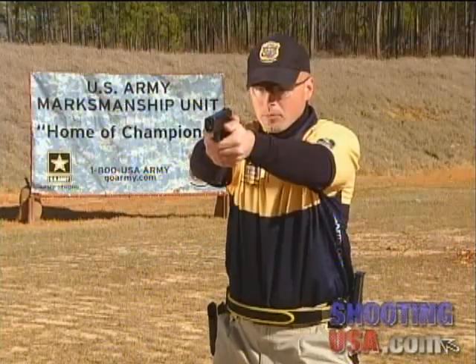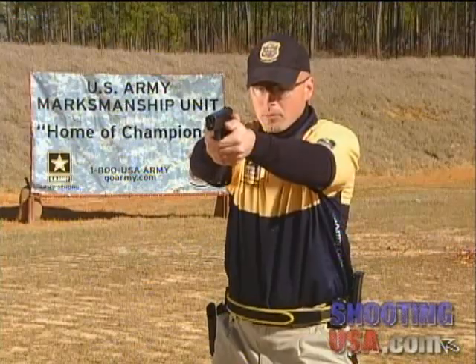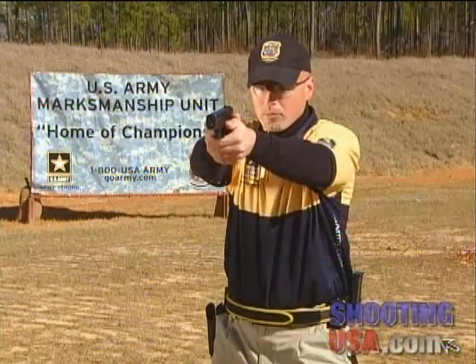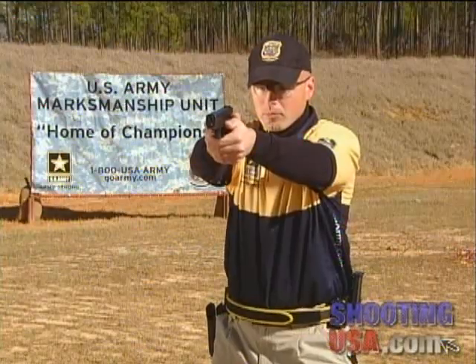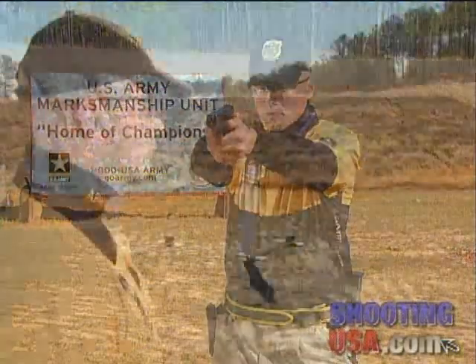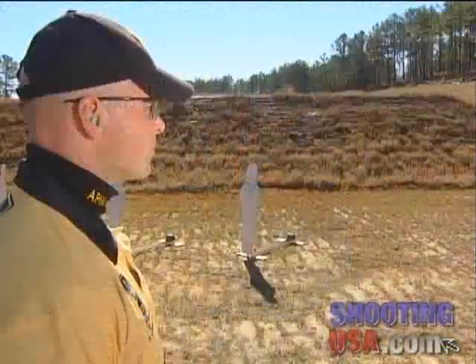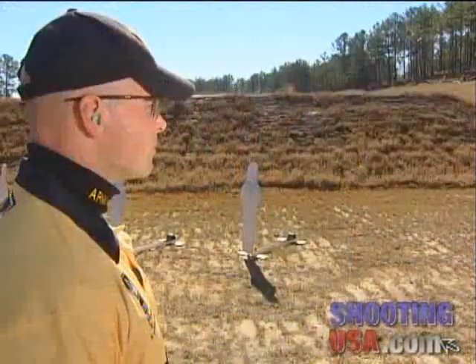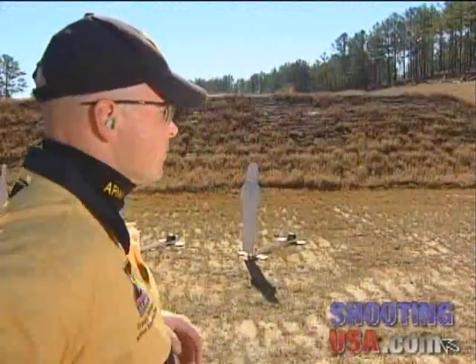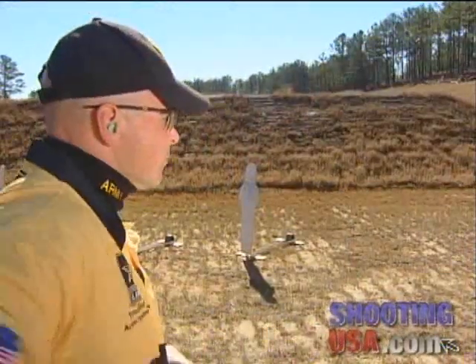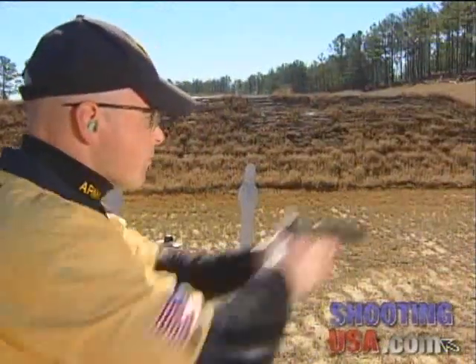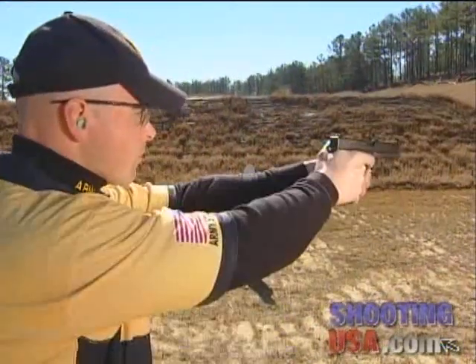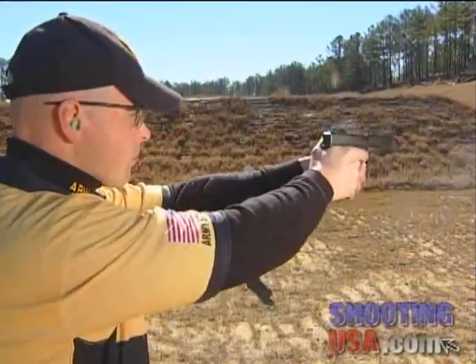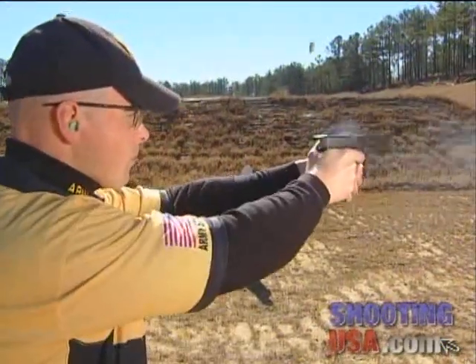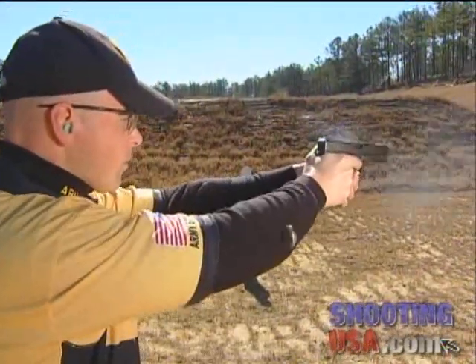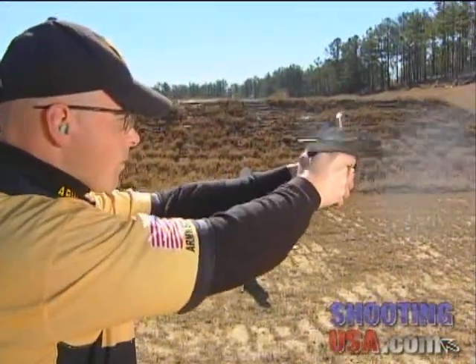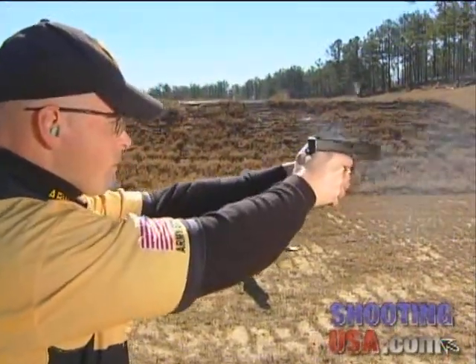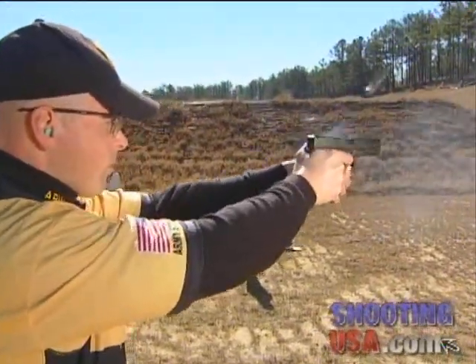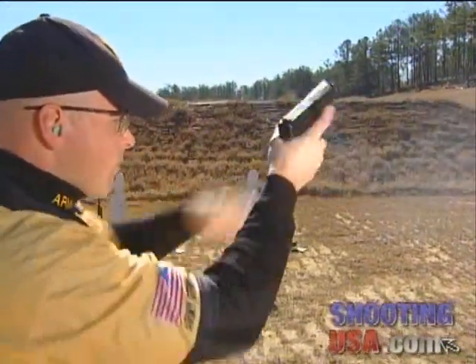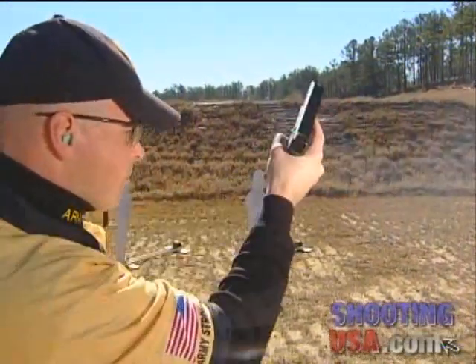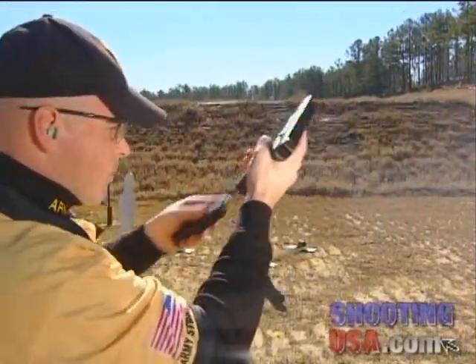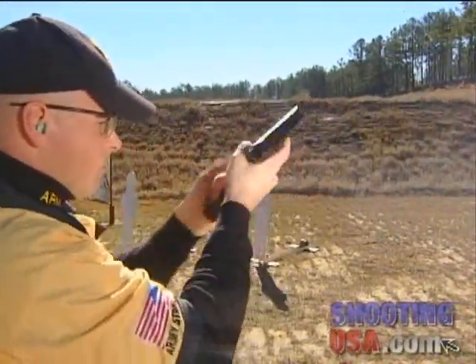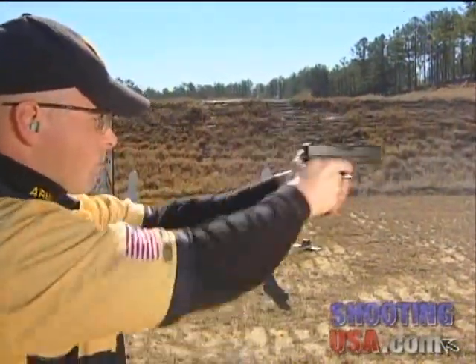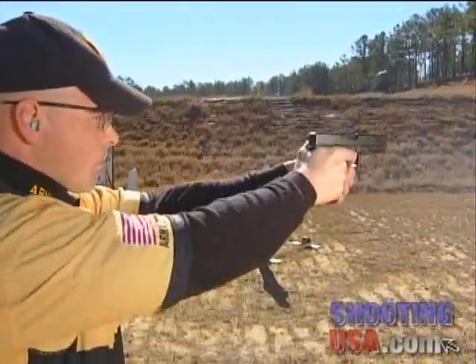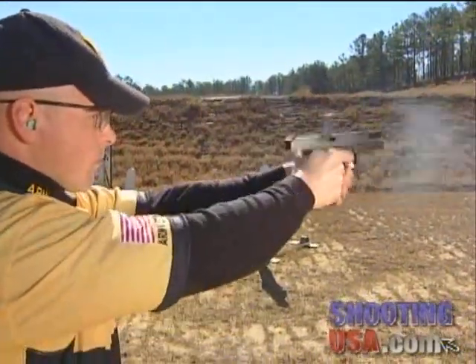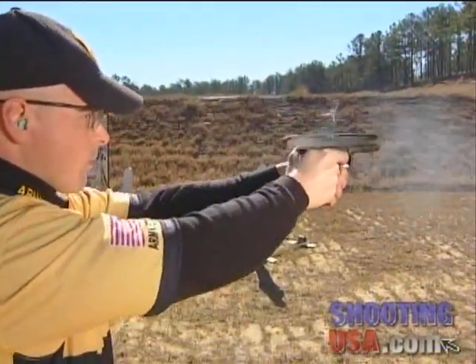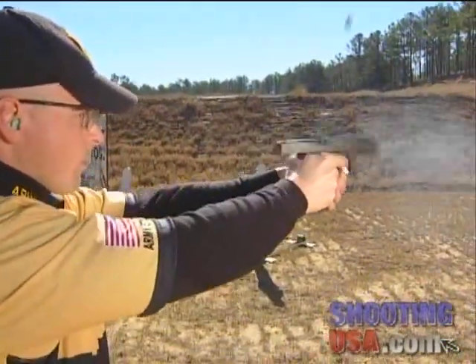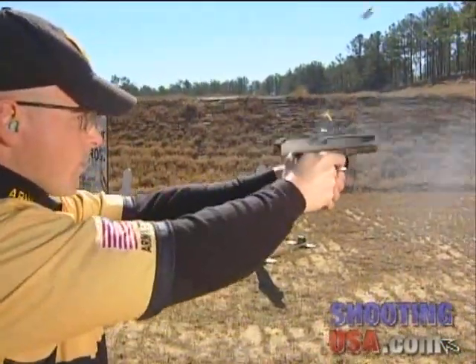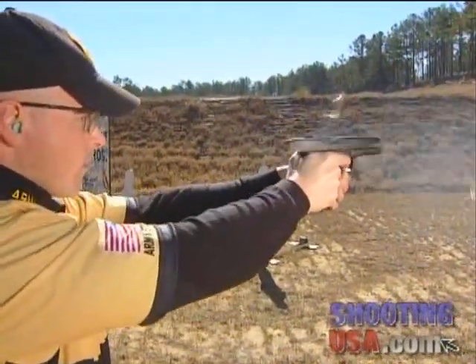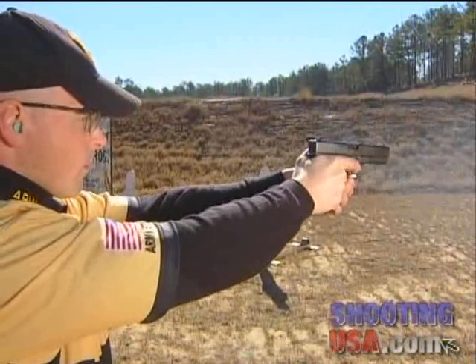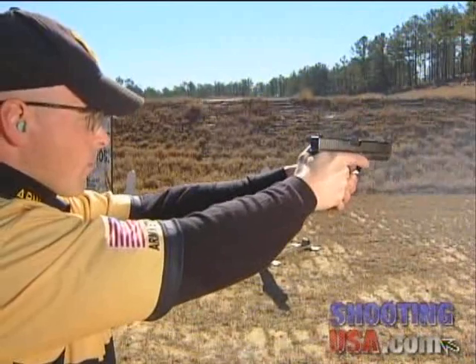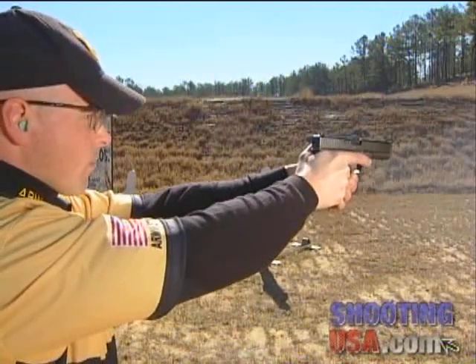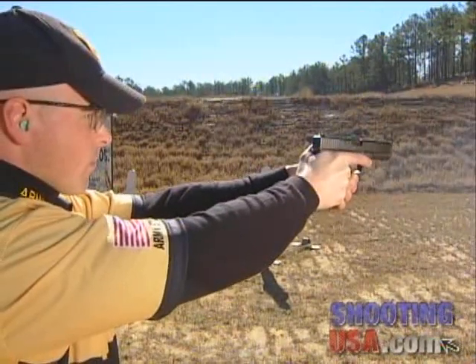During this entire procedure, it's crucial that you keep your finger outside of the trigger guard to avoid an accidental discharge.